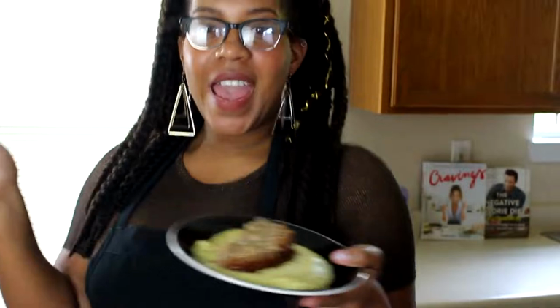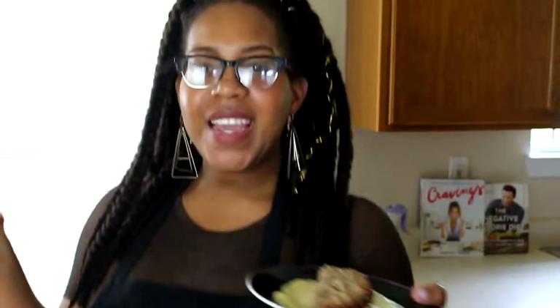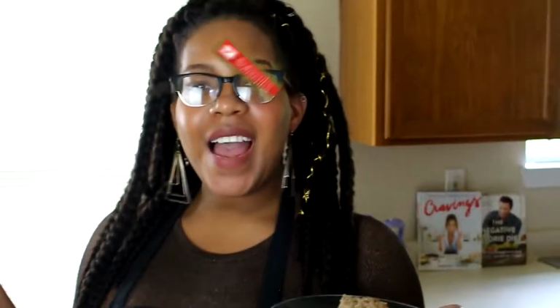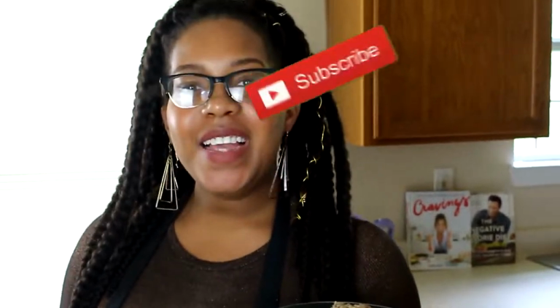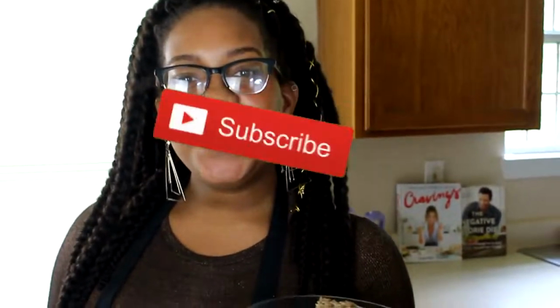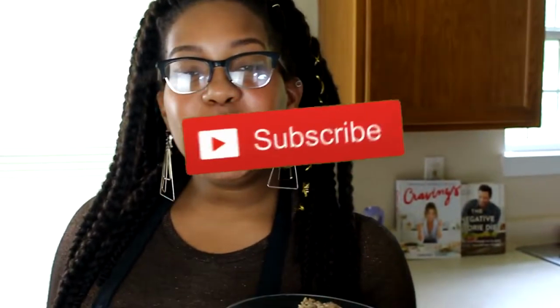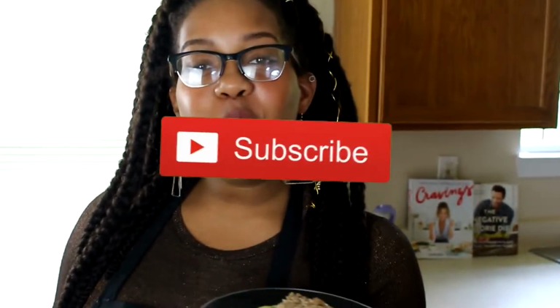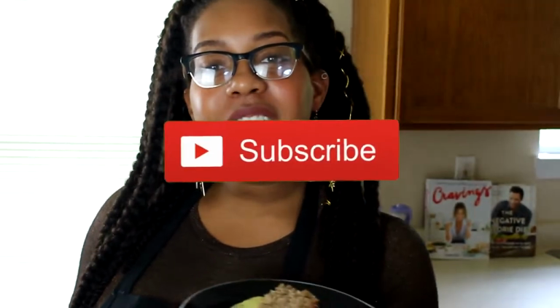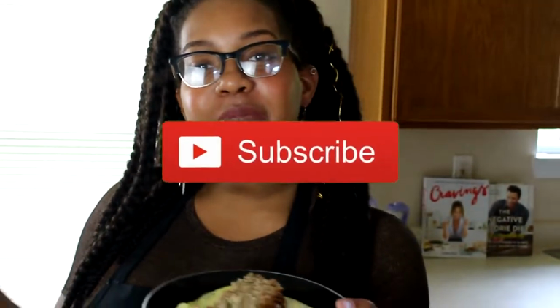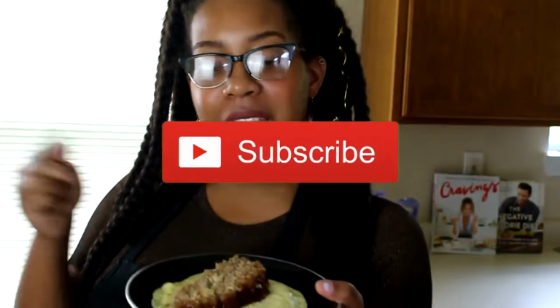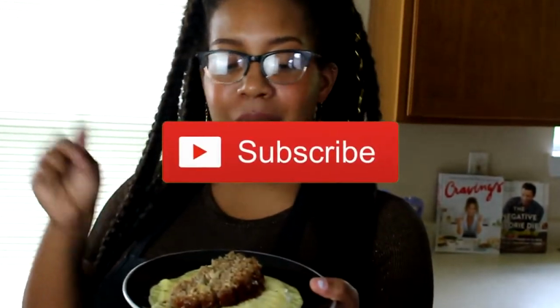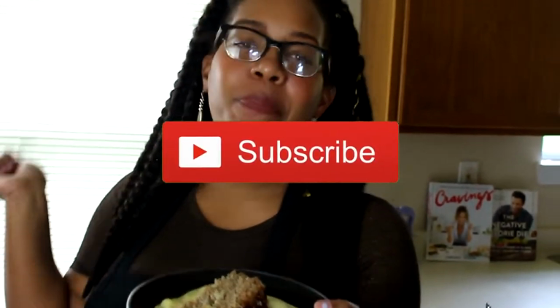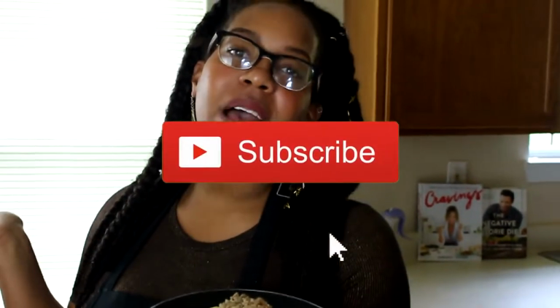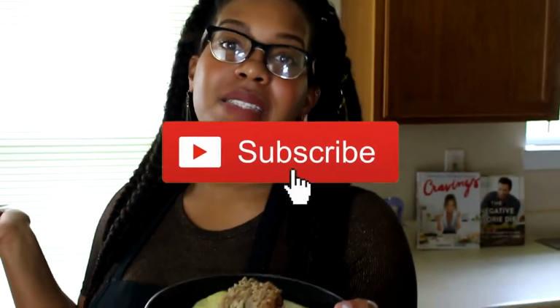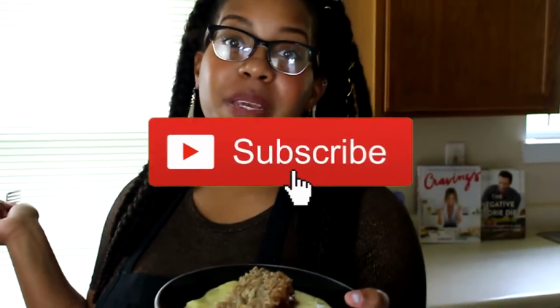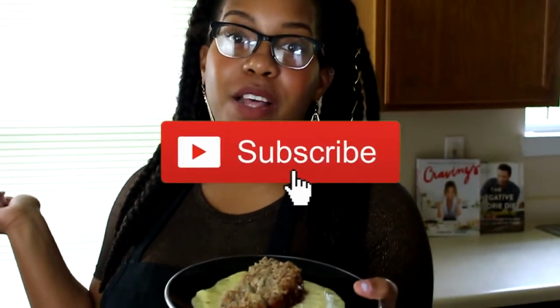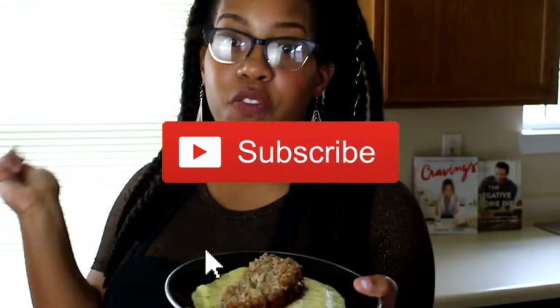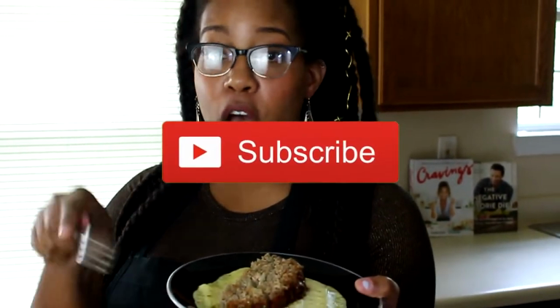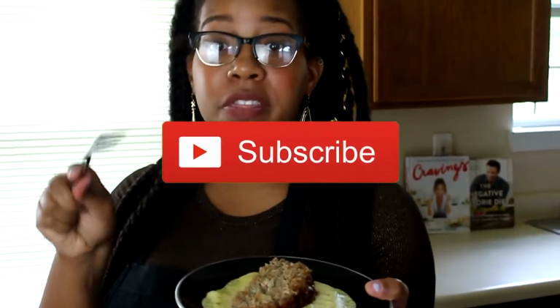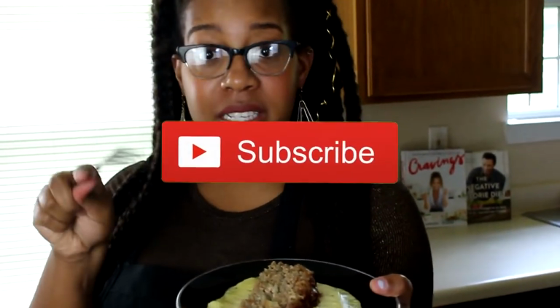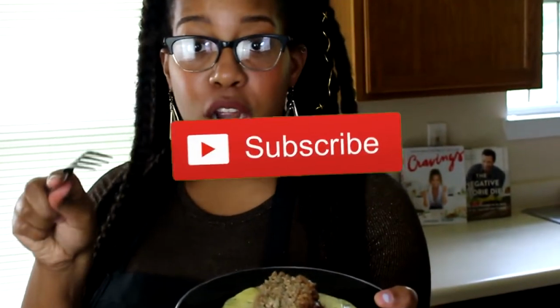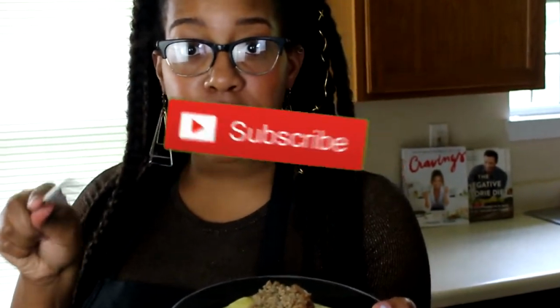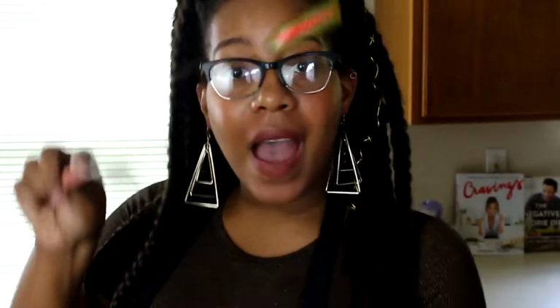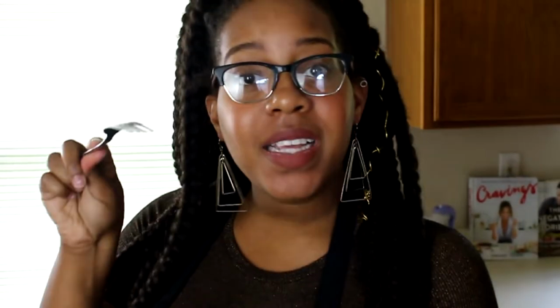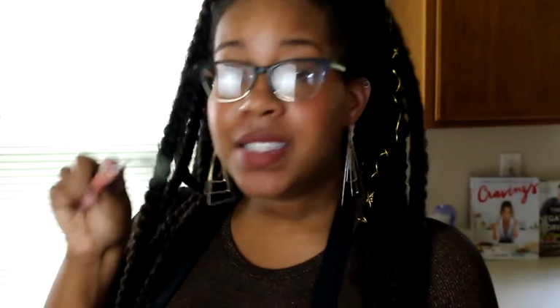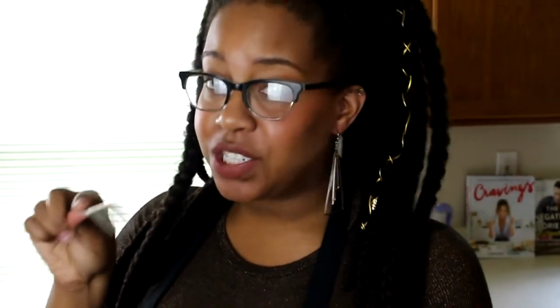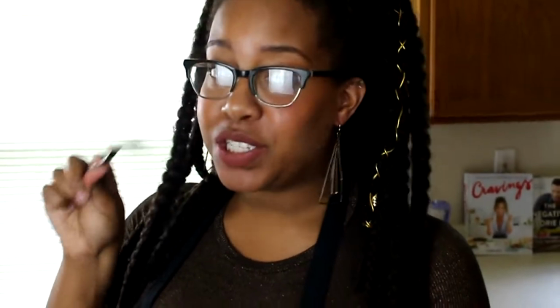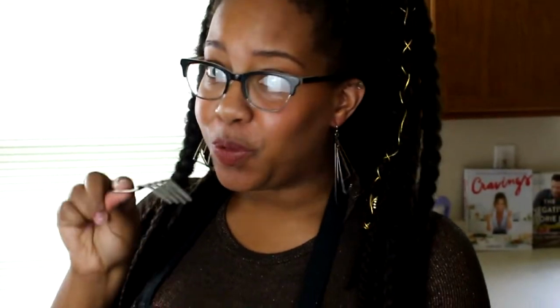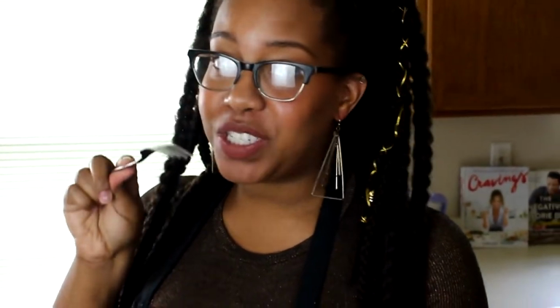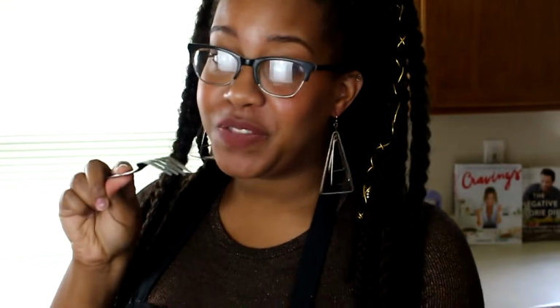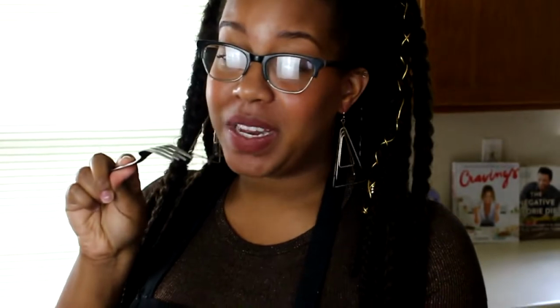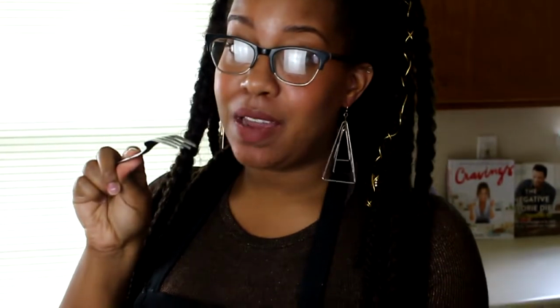Hey guys, if you want to make the best meatloaf on this earth, I suggest you watch this video.